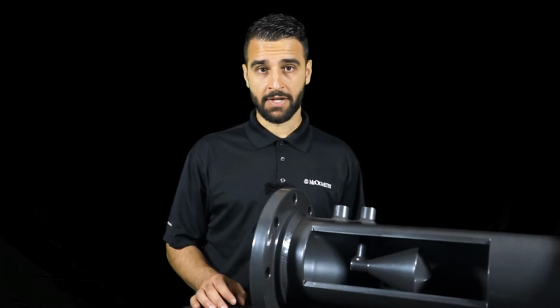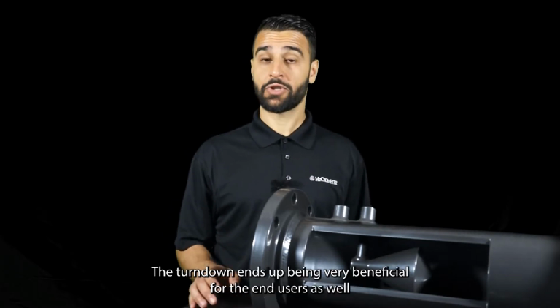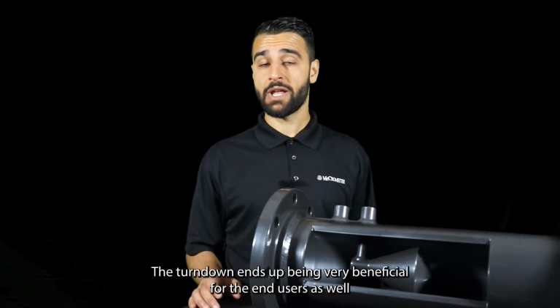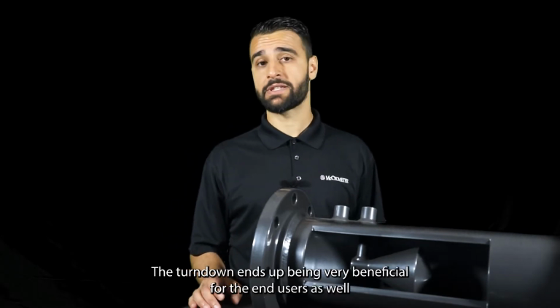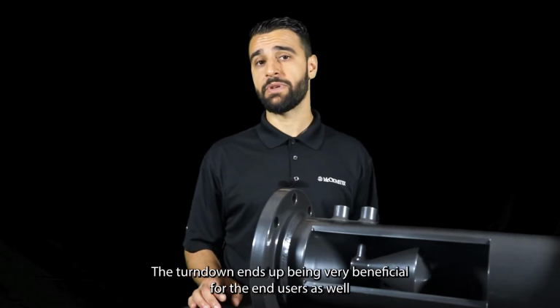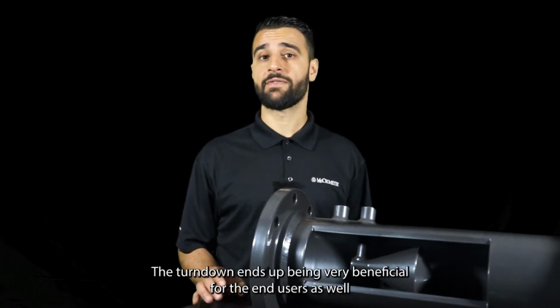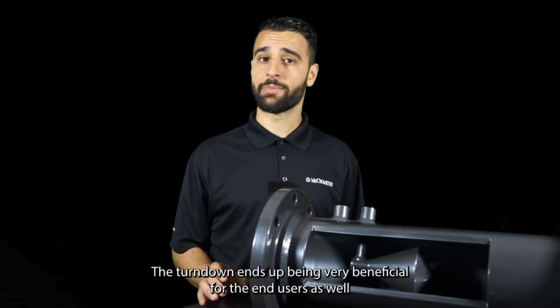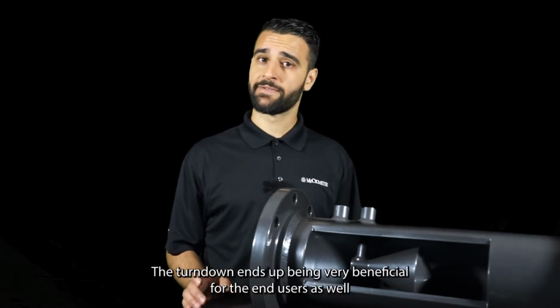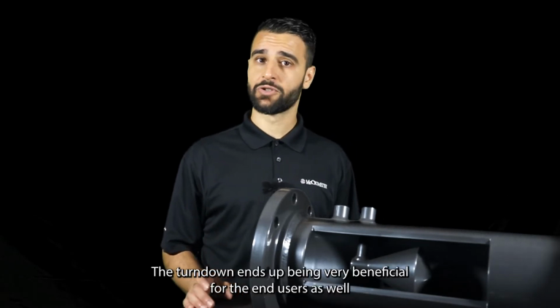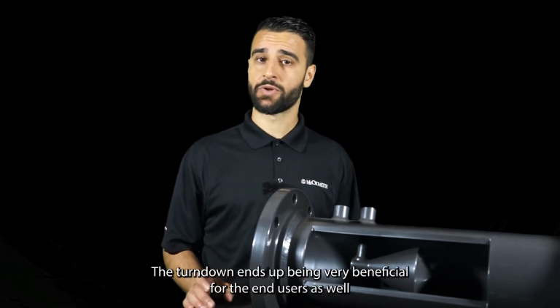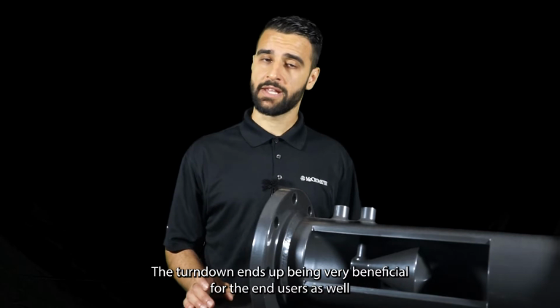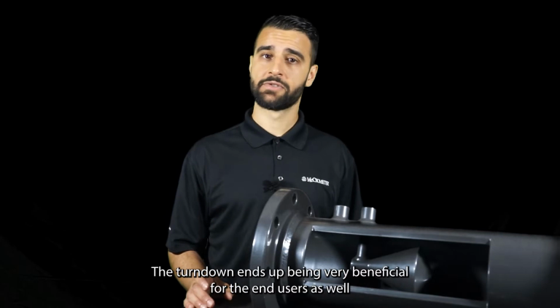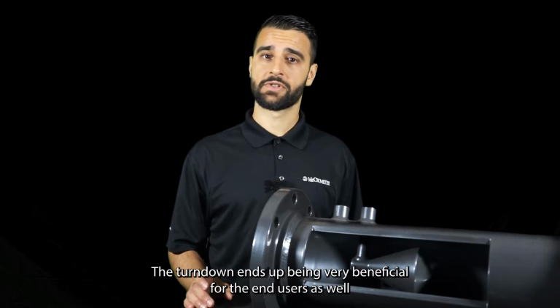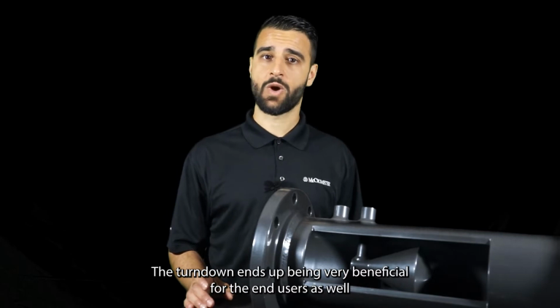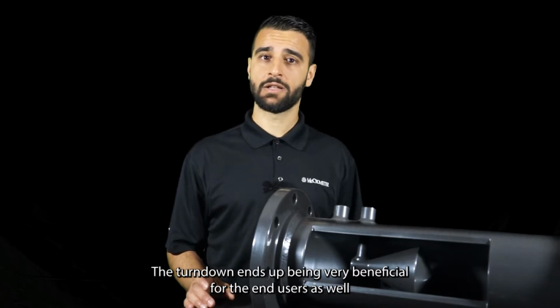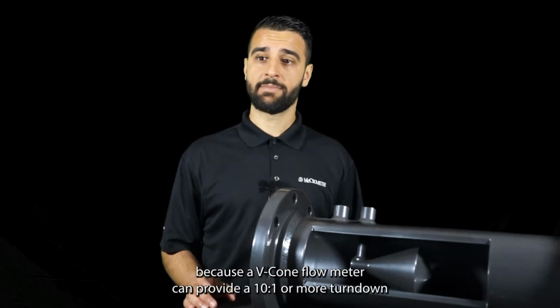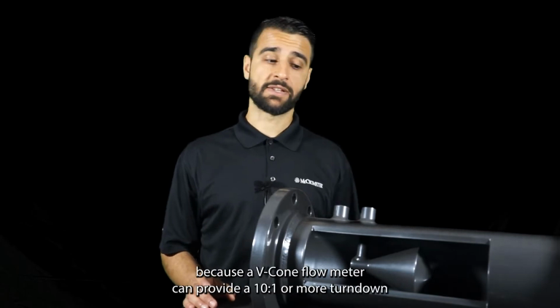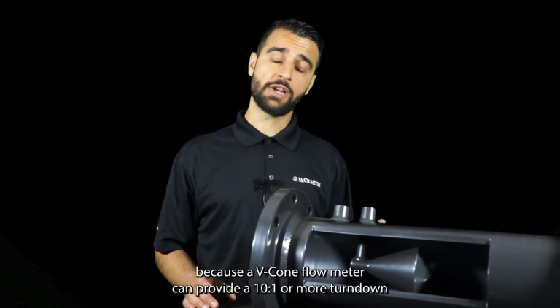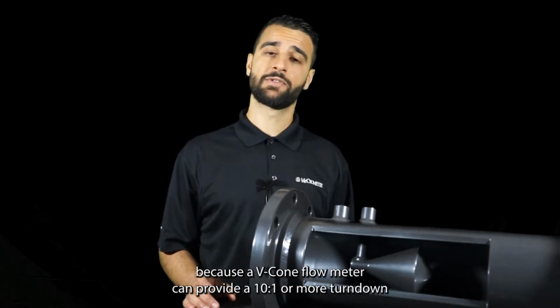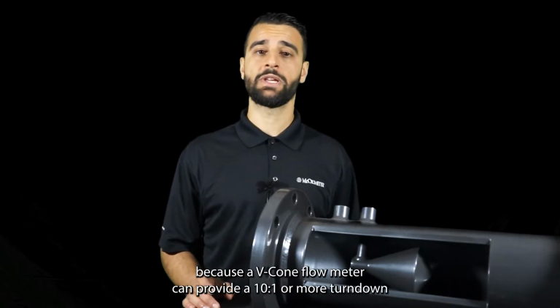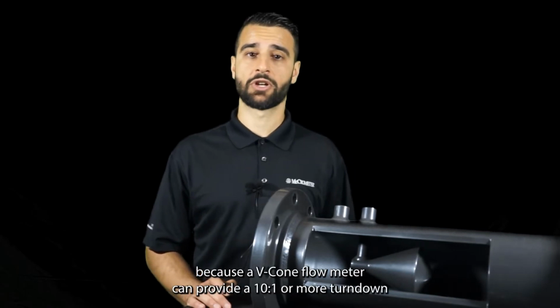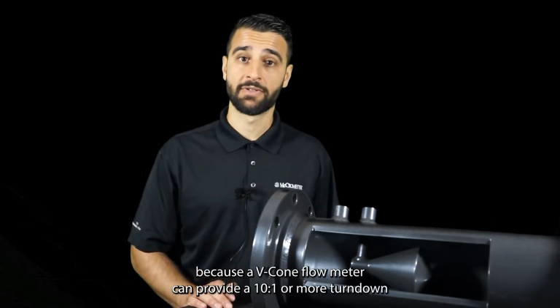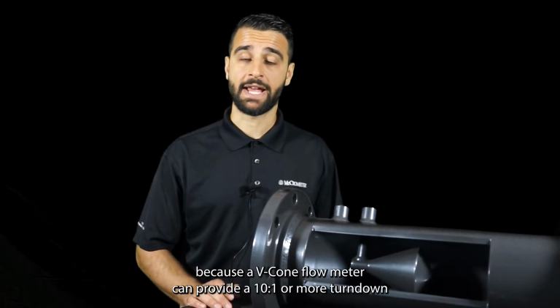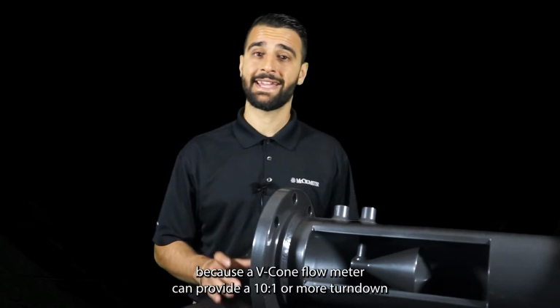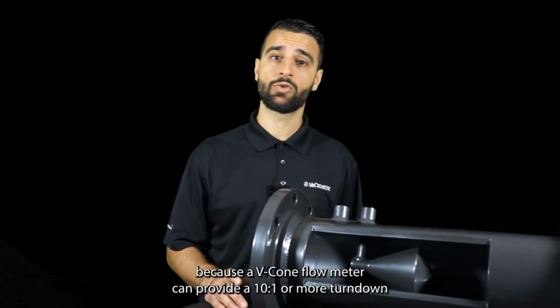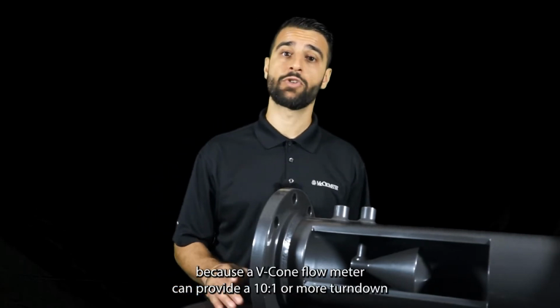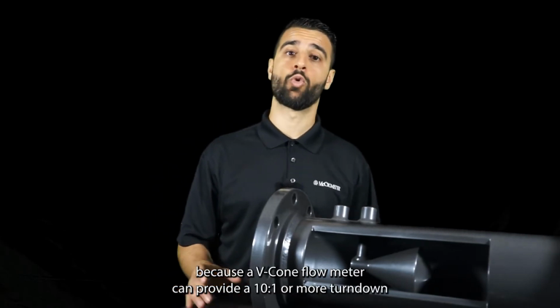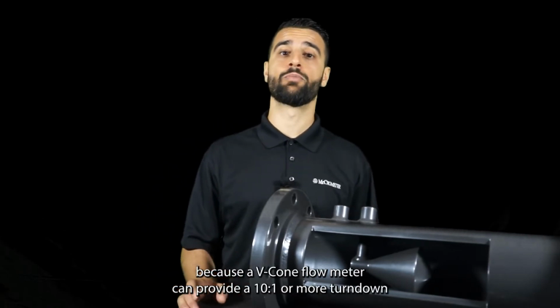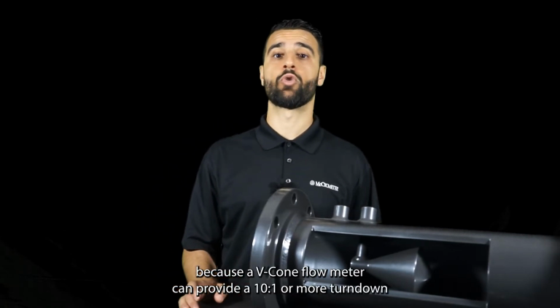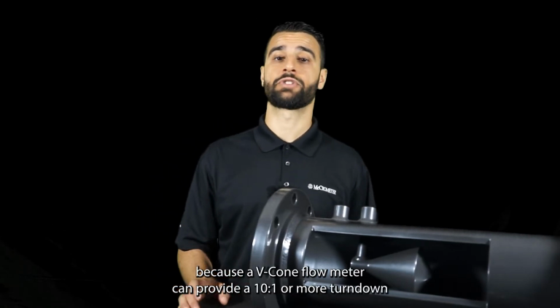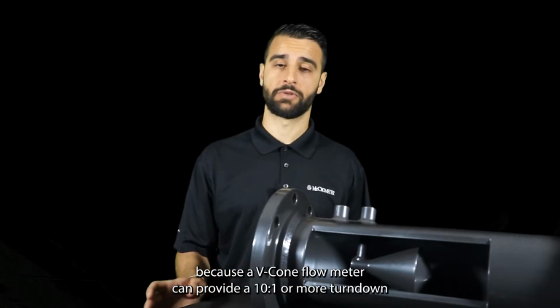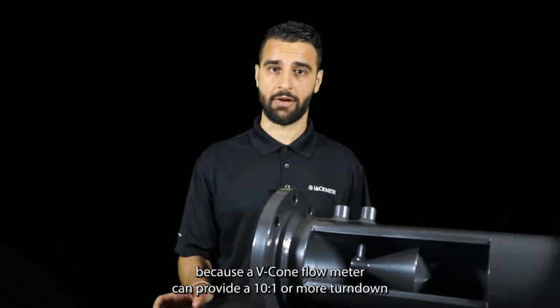The turndown also ends up being very beneficial for end users, because a V-Cone Flow Meter can provide a 10 to 1 or more turndown.